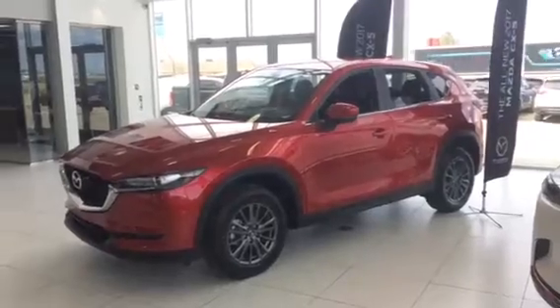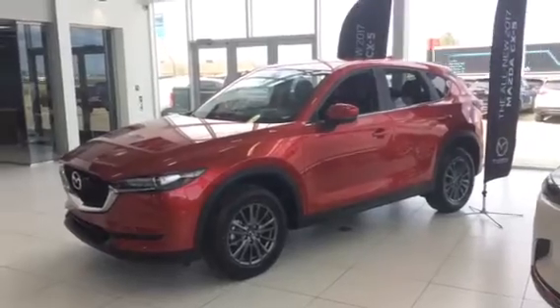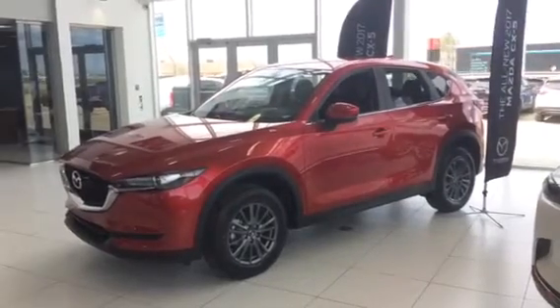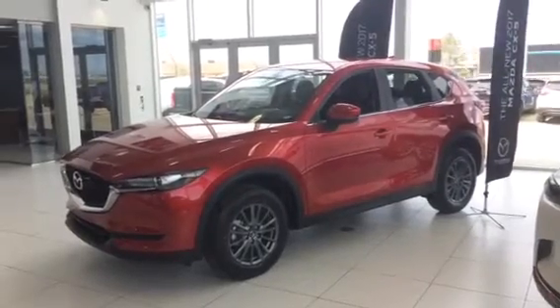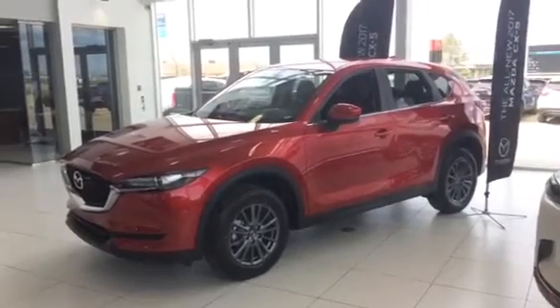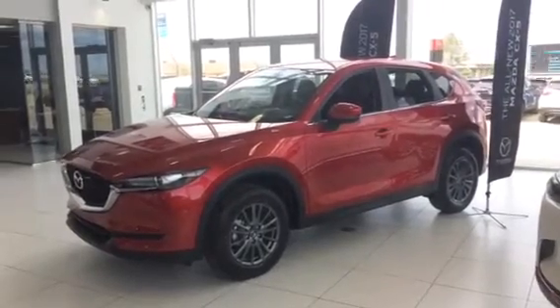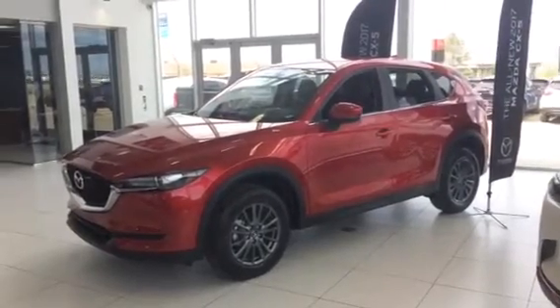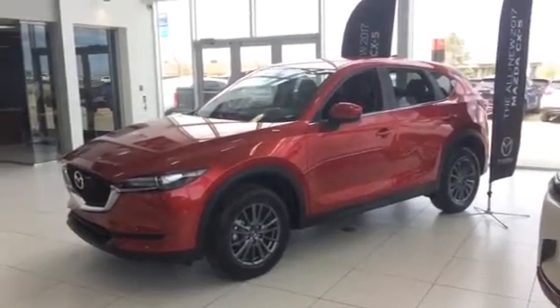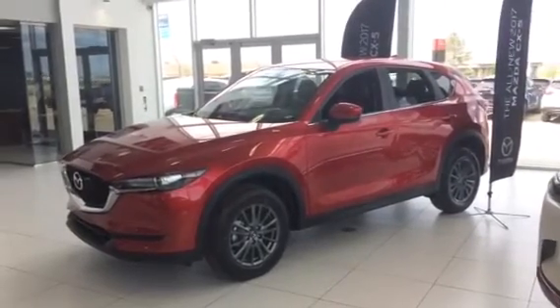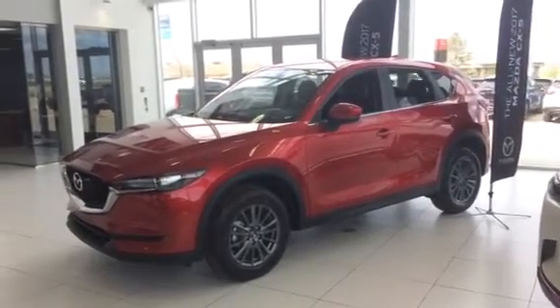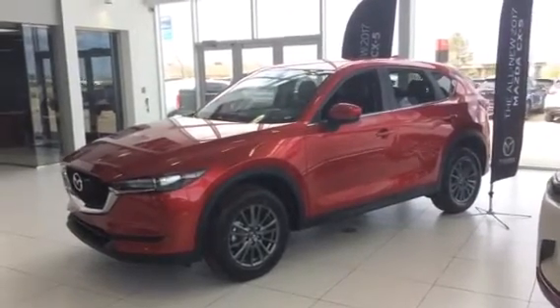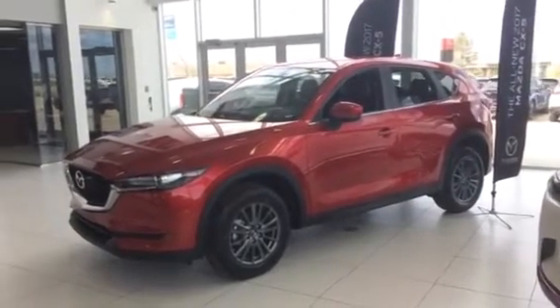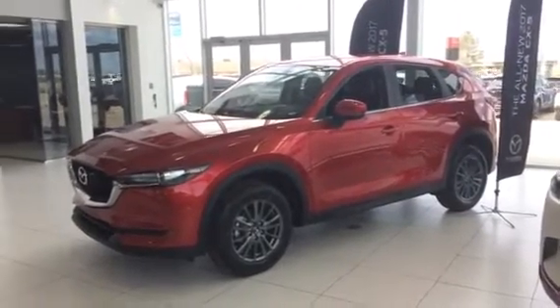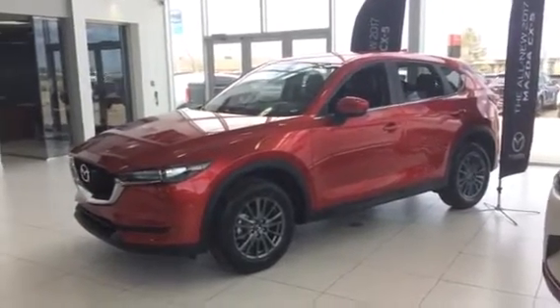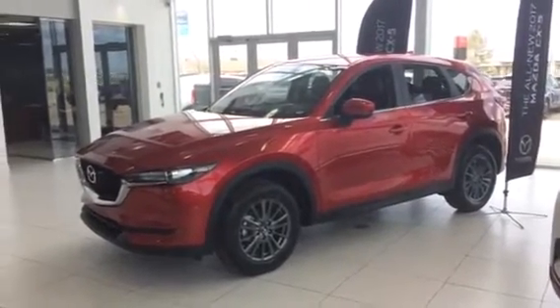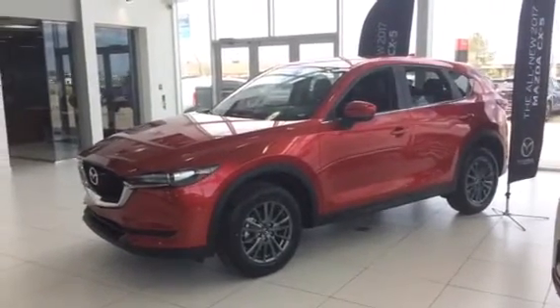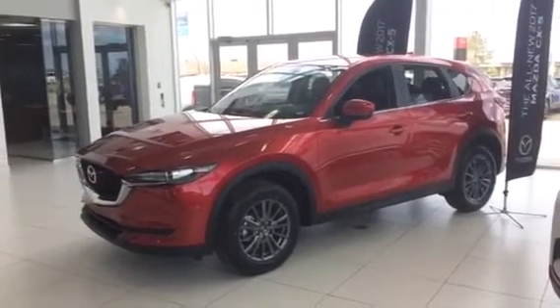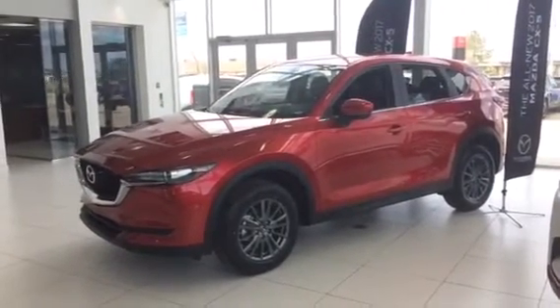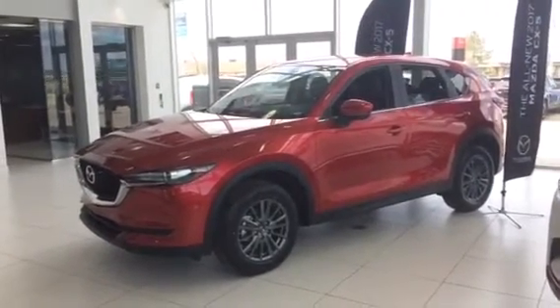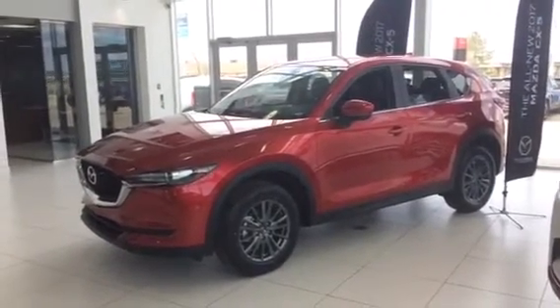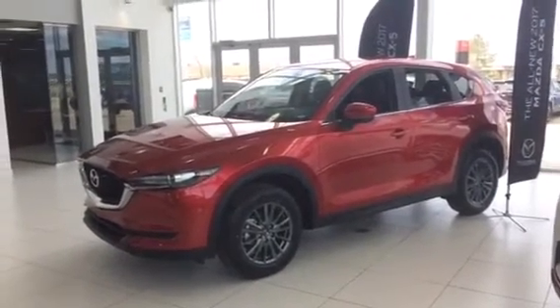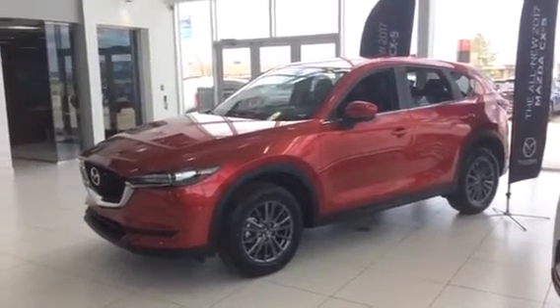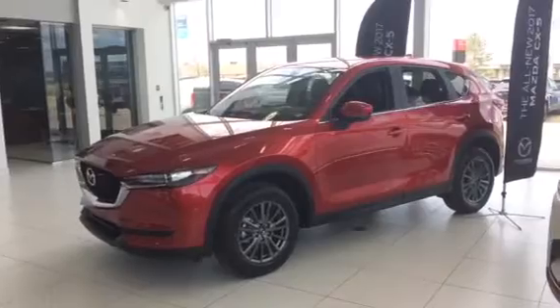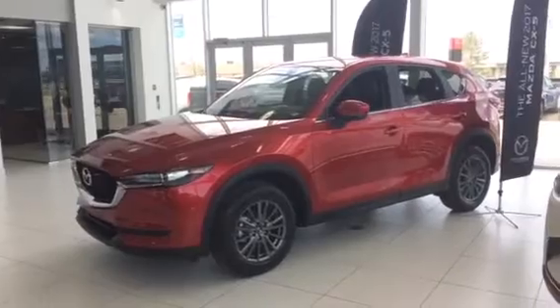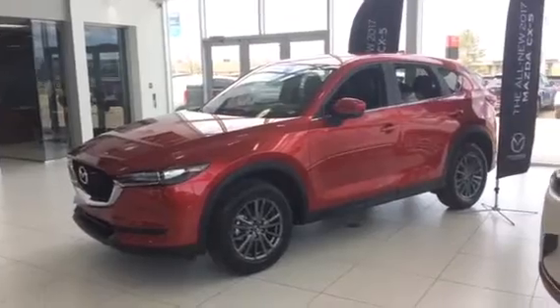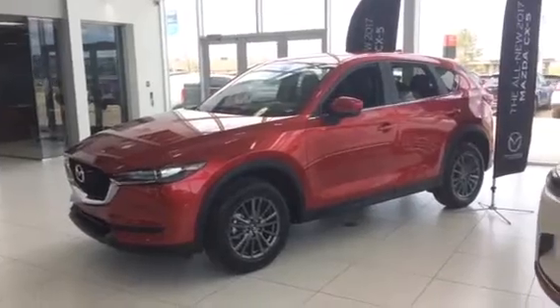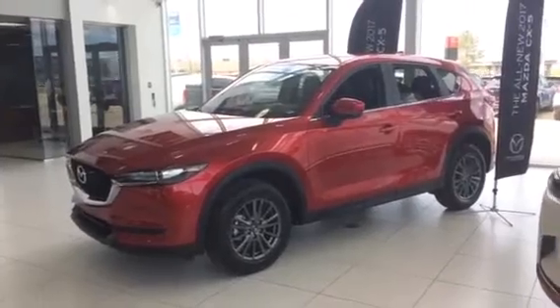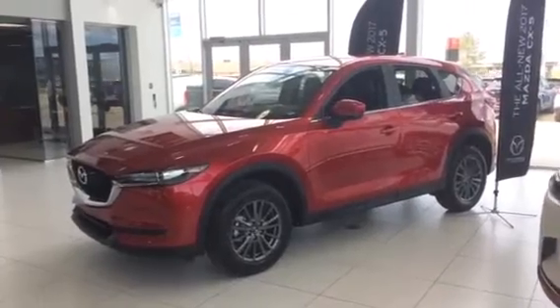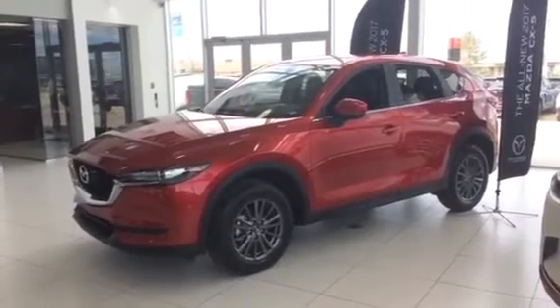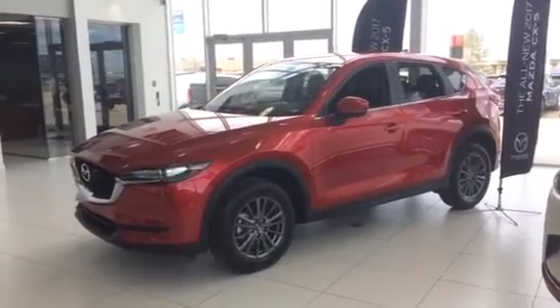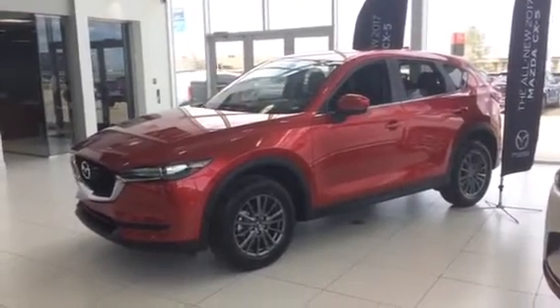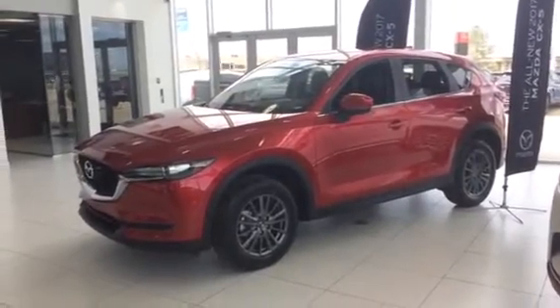Hello, Jared Abrams here from LA Mazda. I just wanted to show you the 2017 Mazda CX-5 GS.